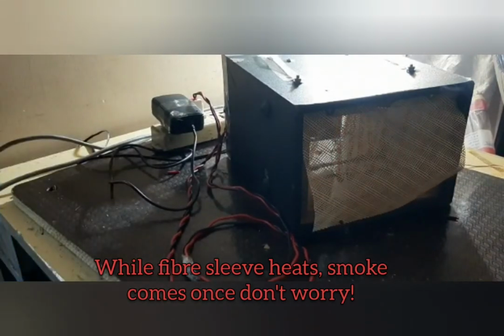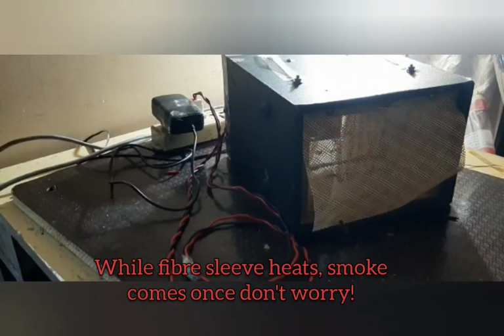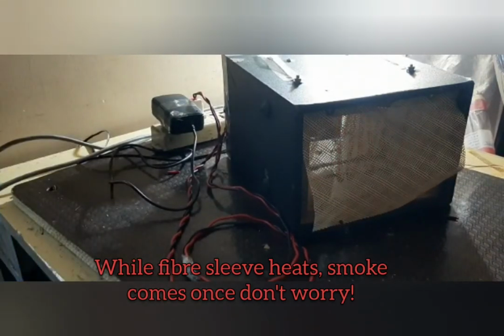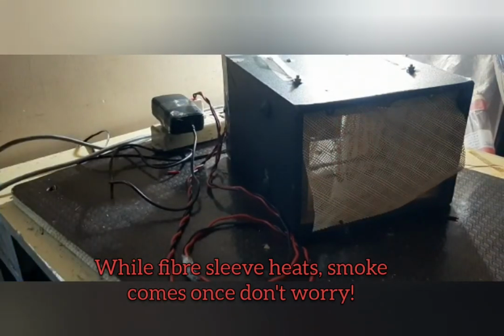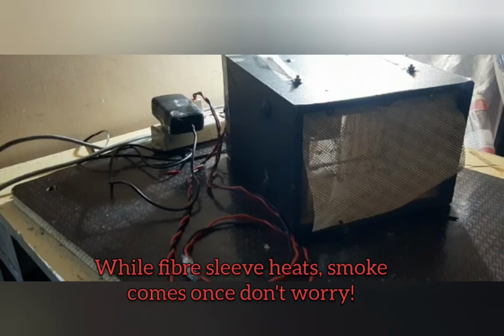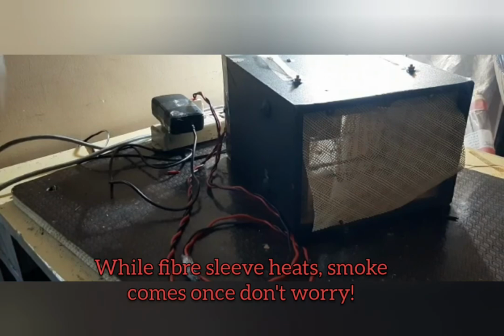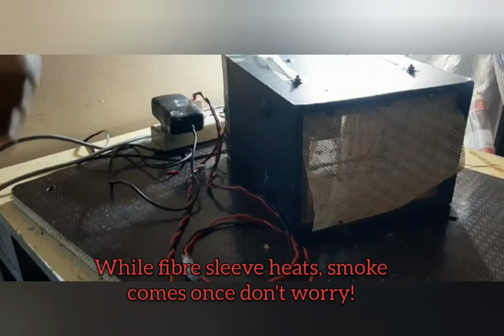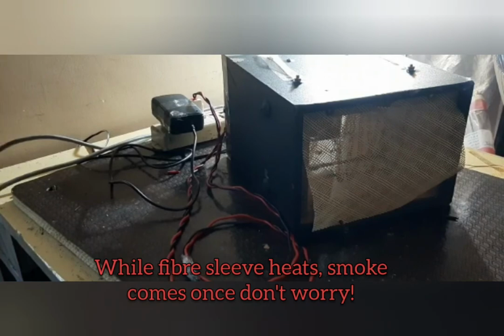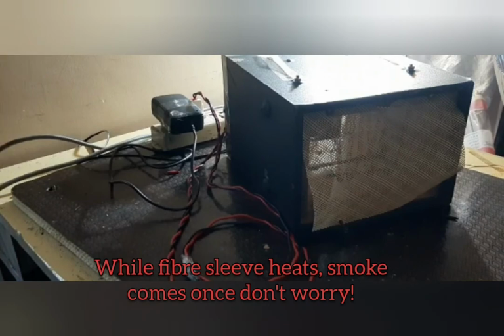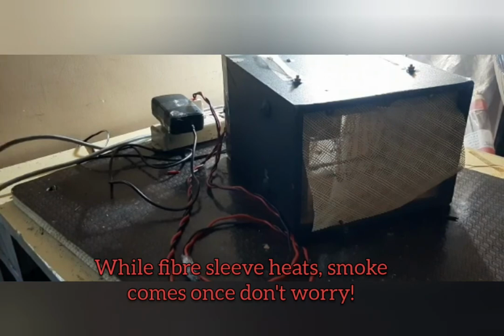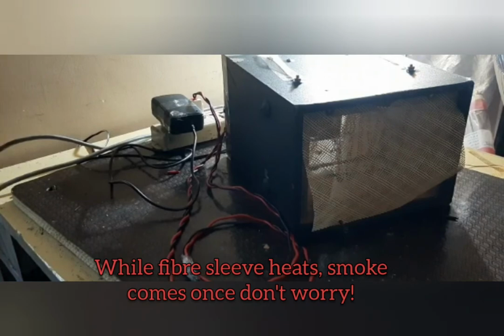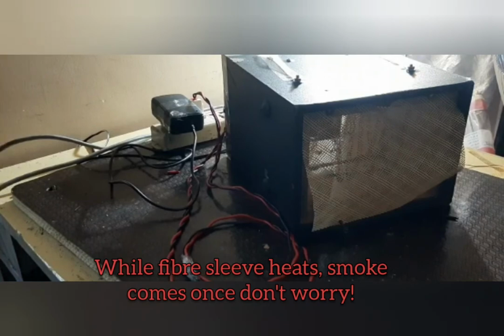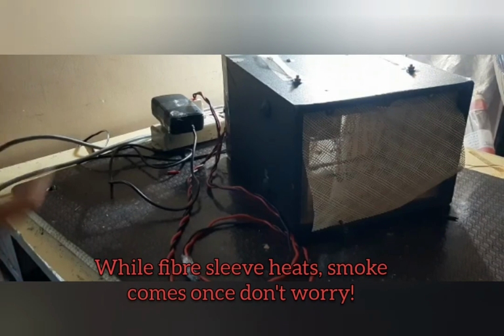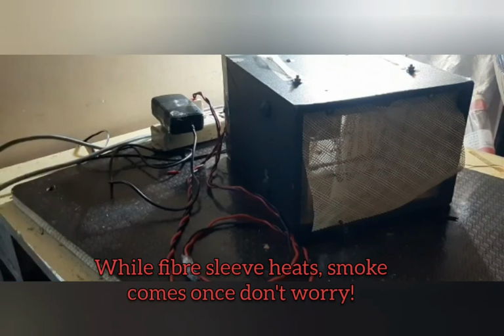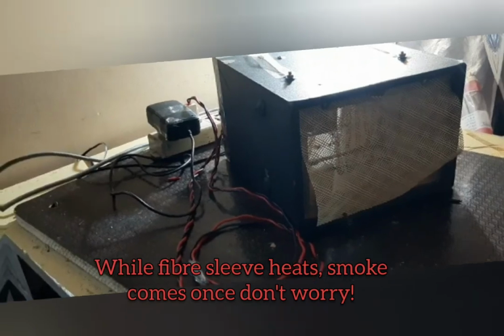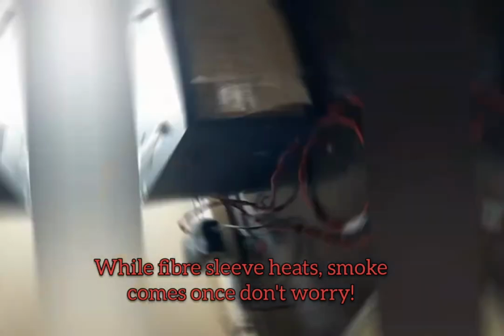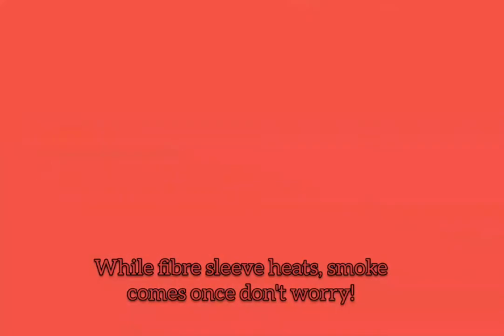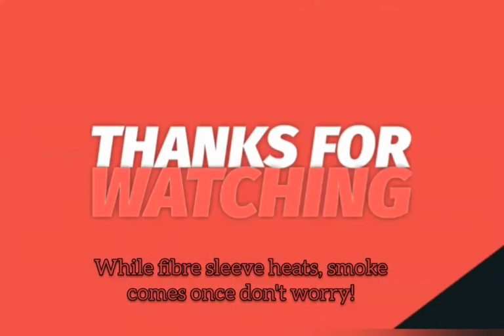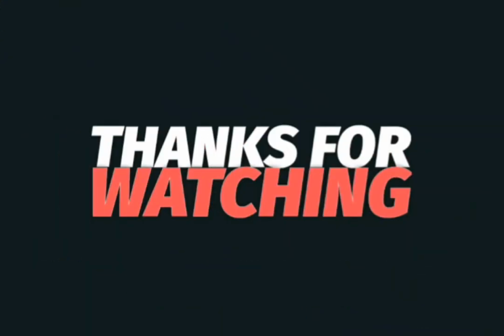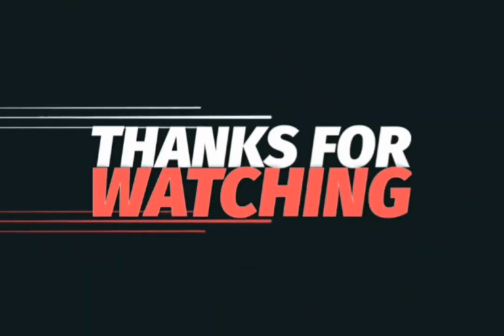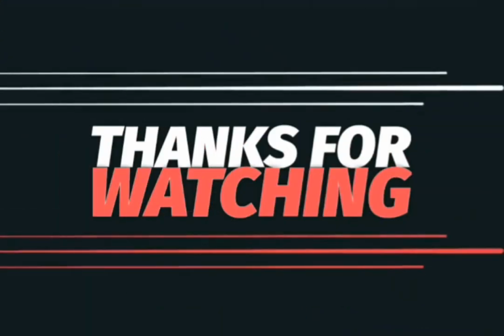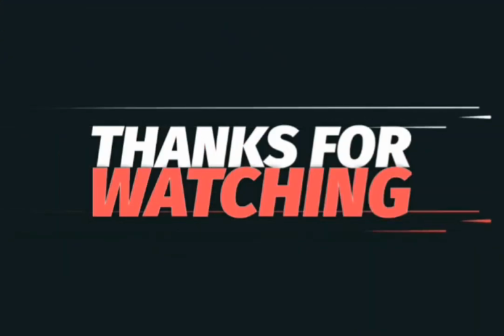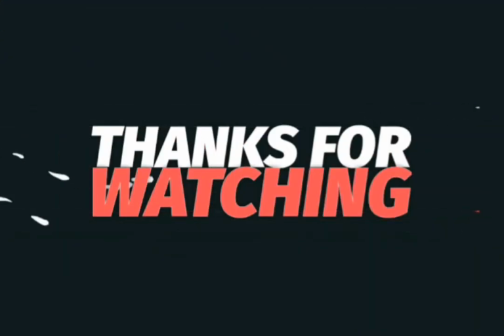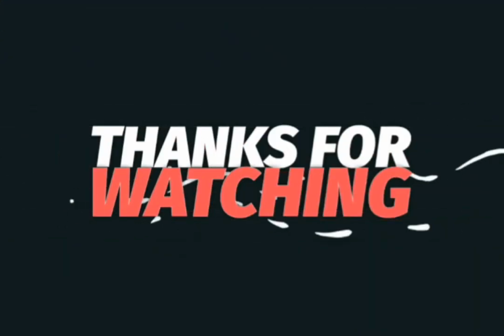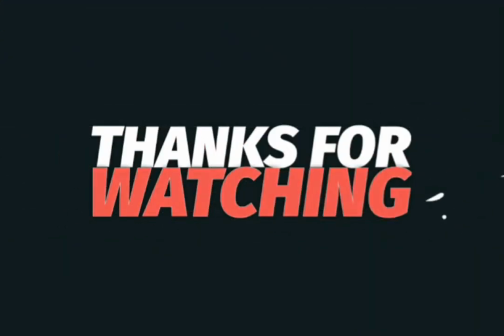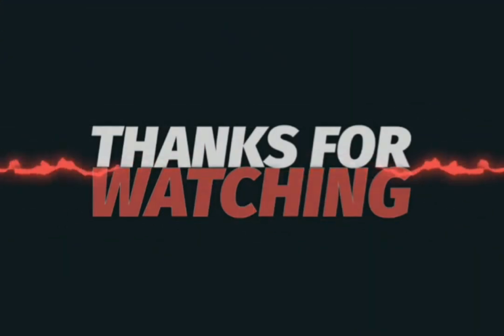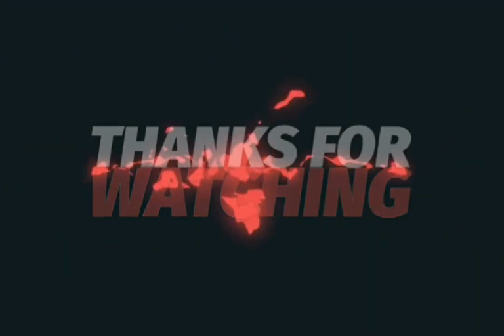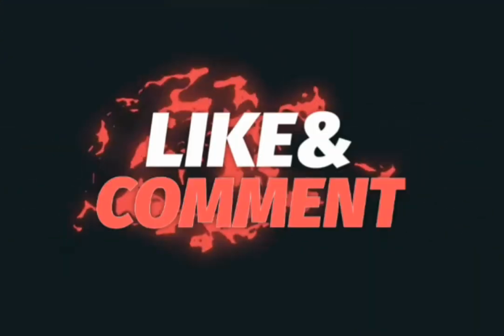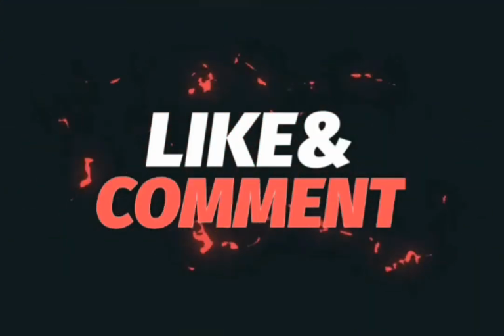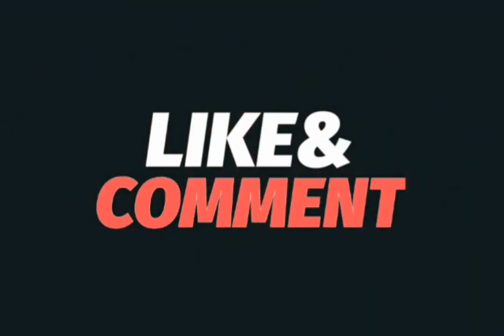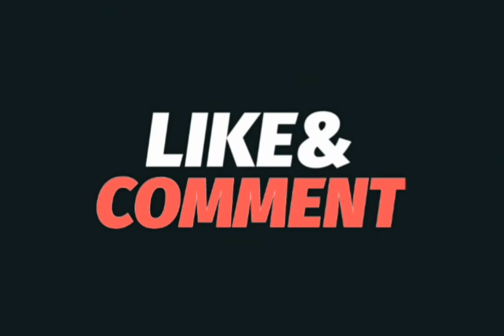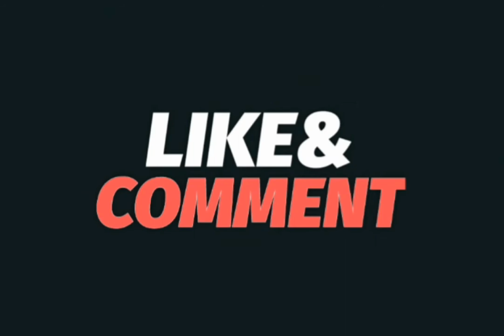Please like this video, share, and subscribe to NGX. Let's go, see you, have a good one.